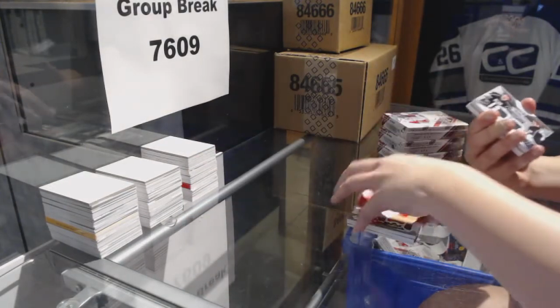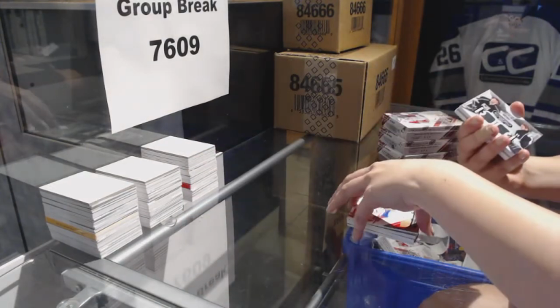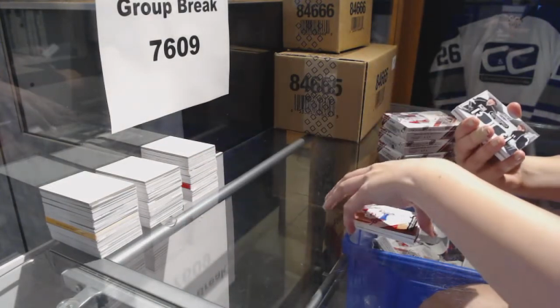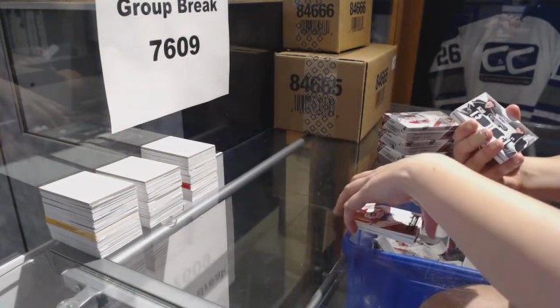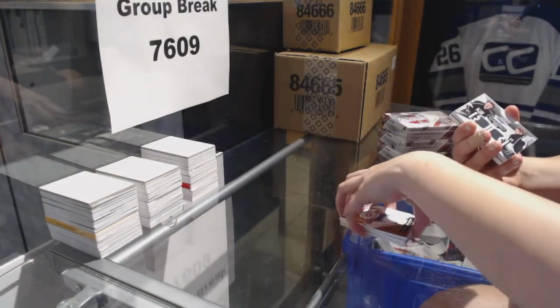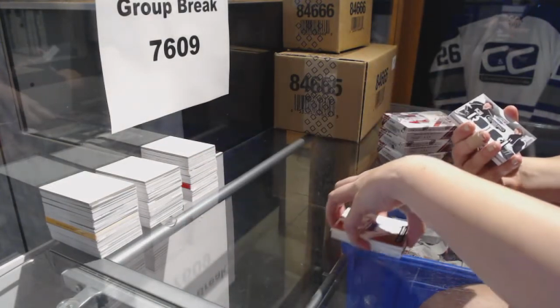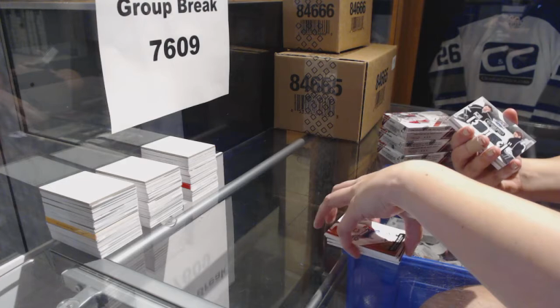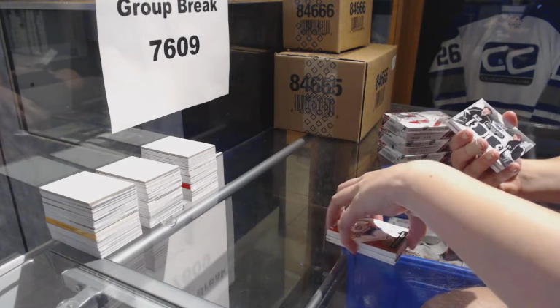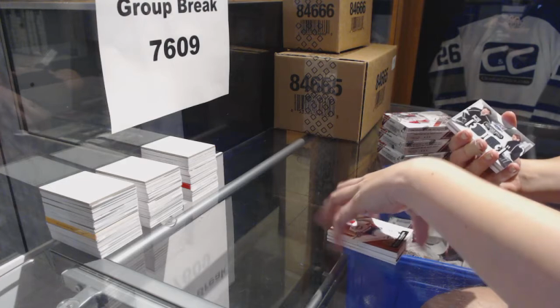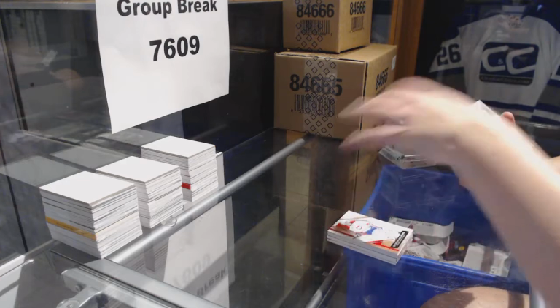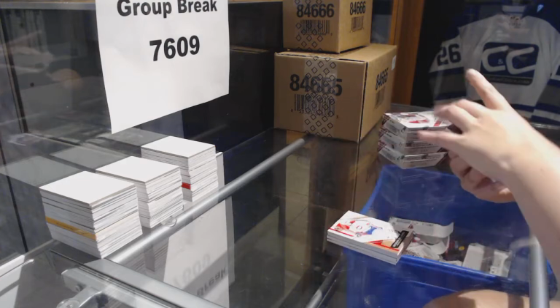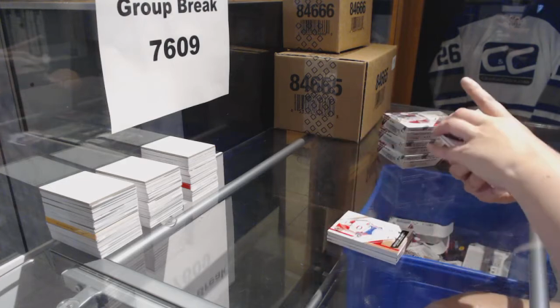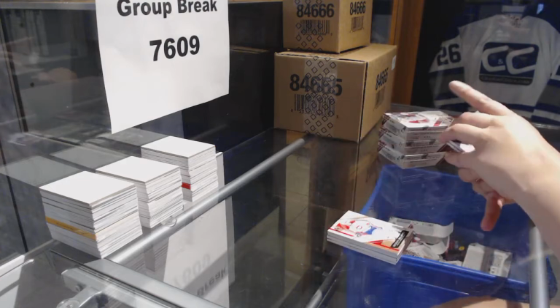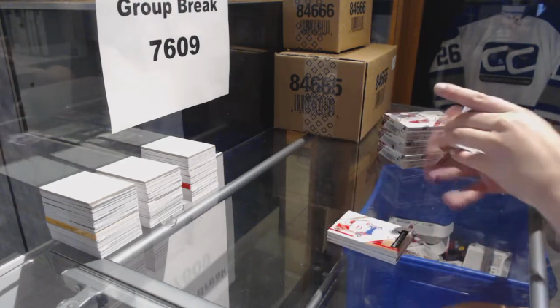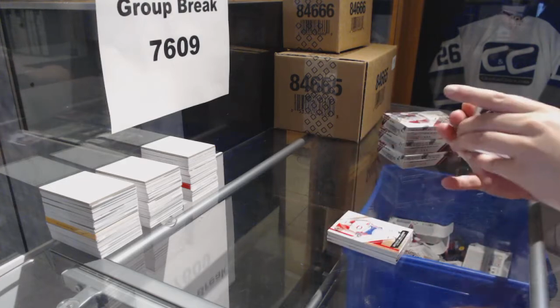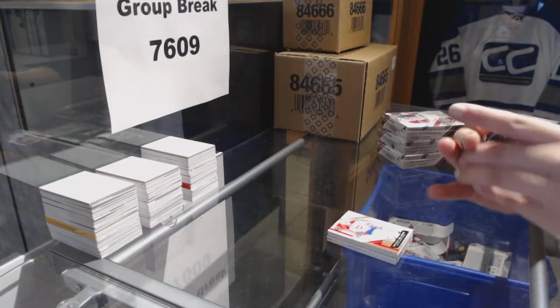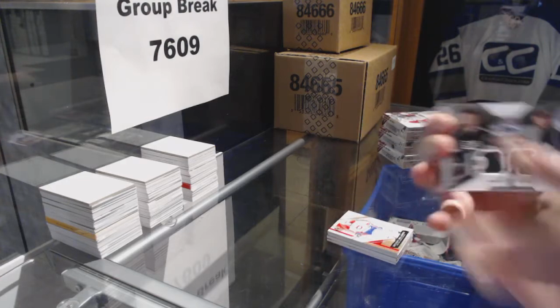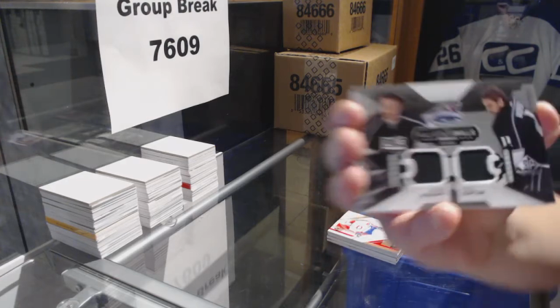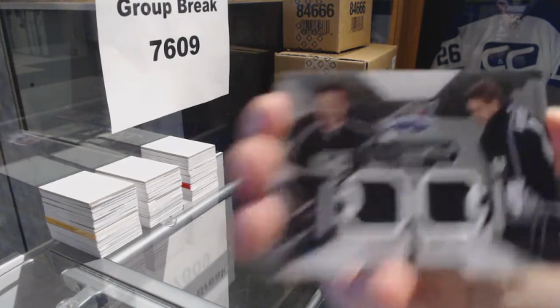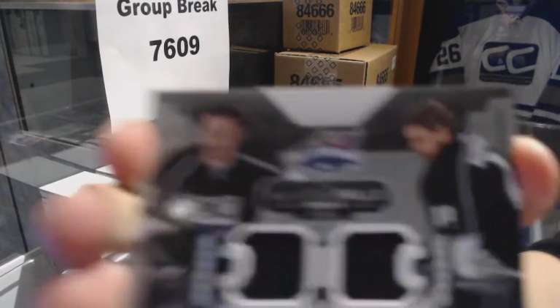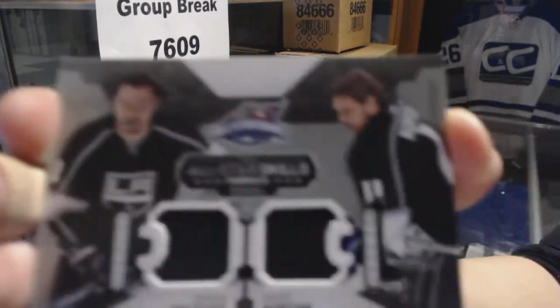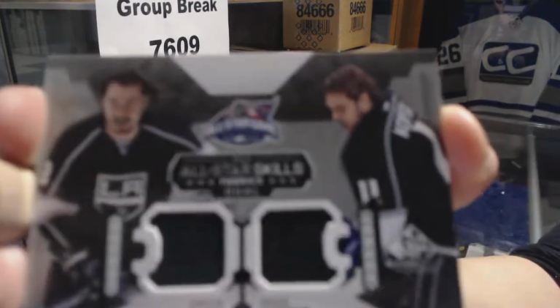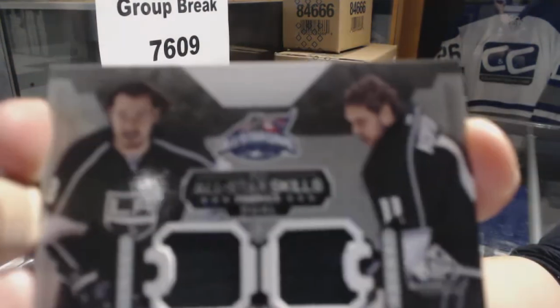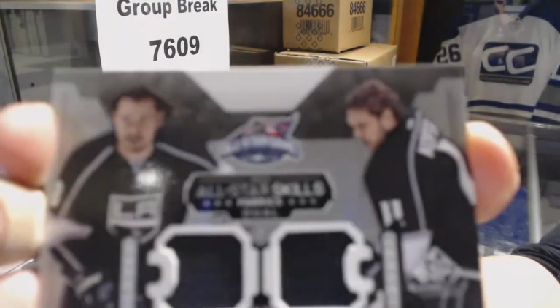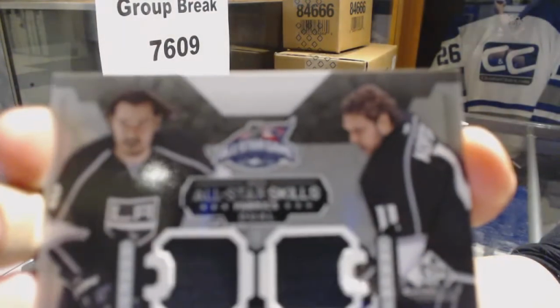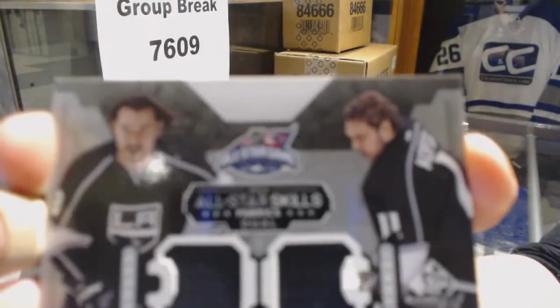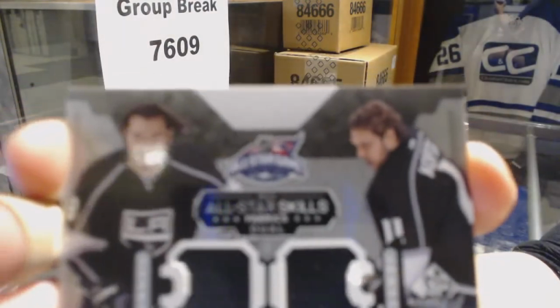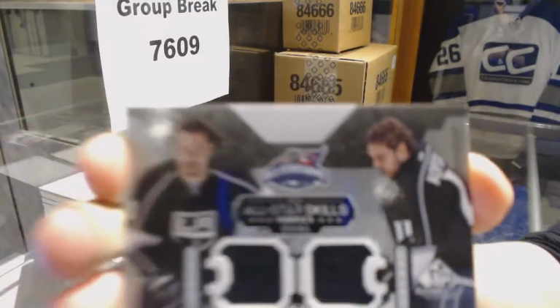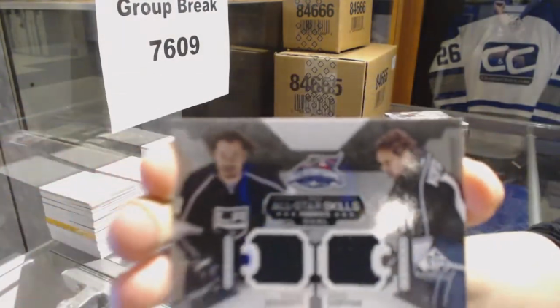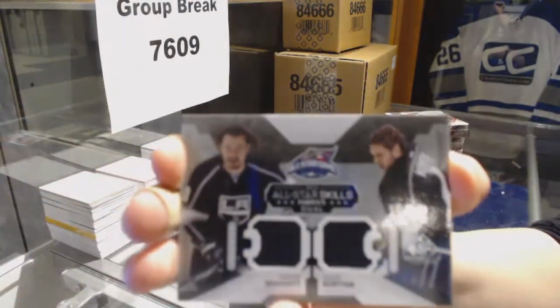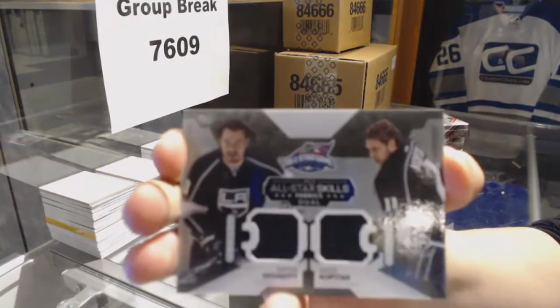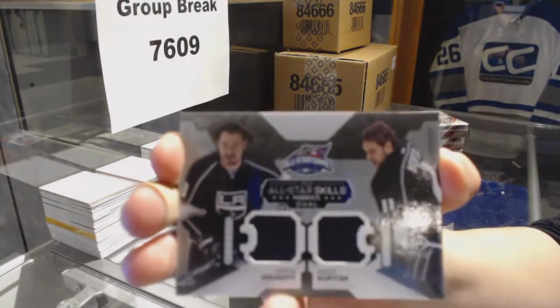We've got a dual jersey for the LA Kings of Drew Doughty and Anze Kopitar.